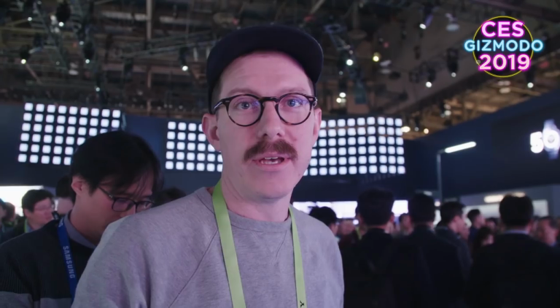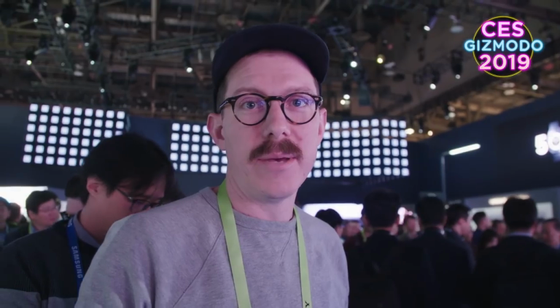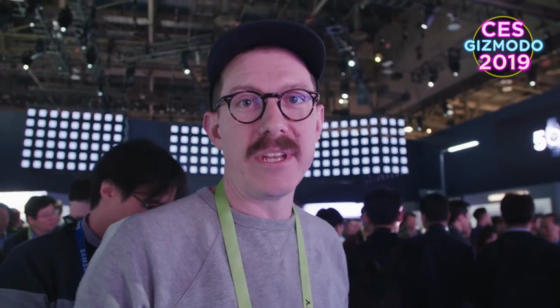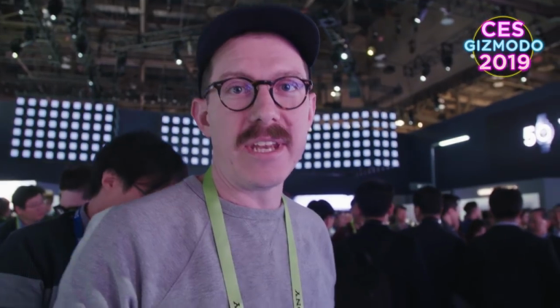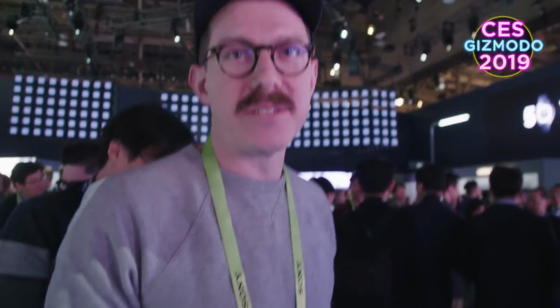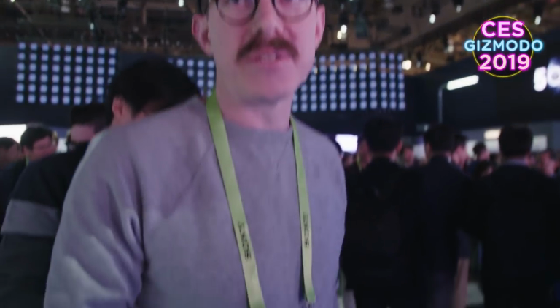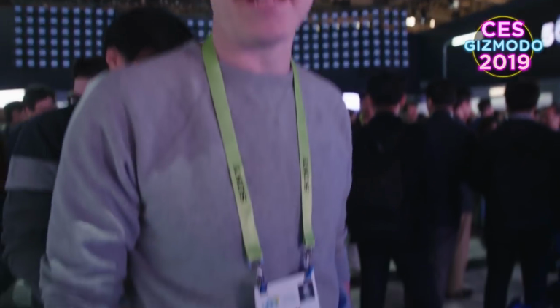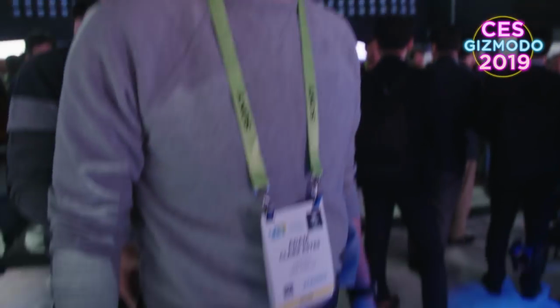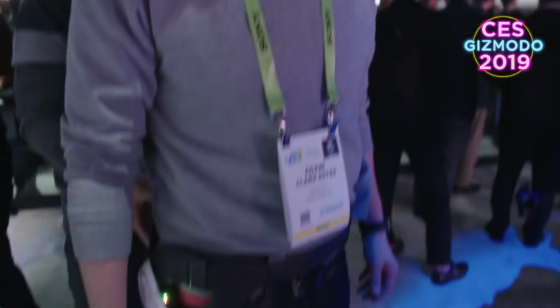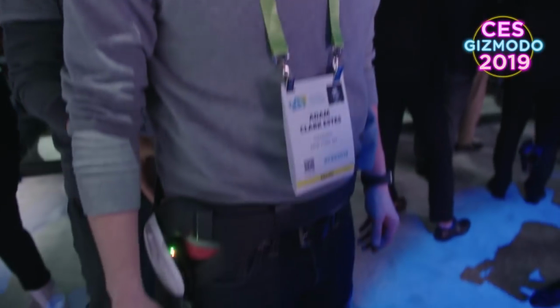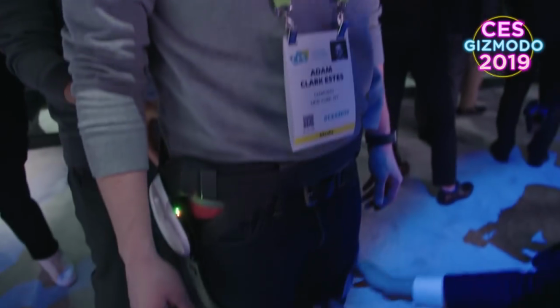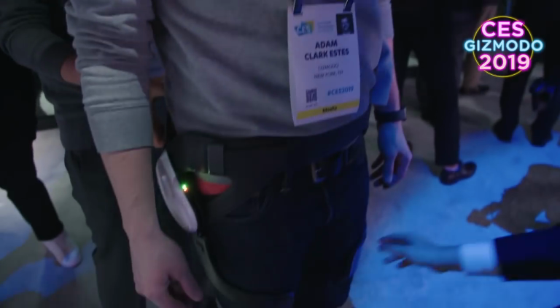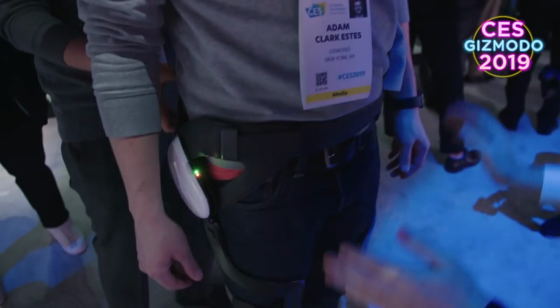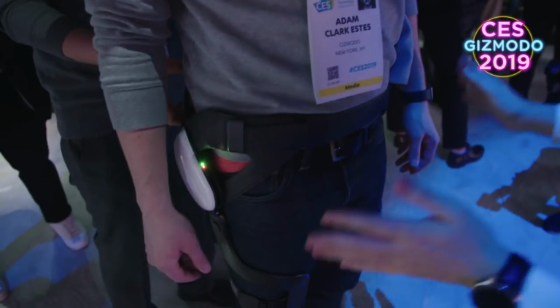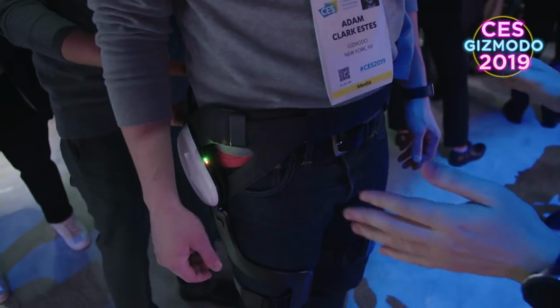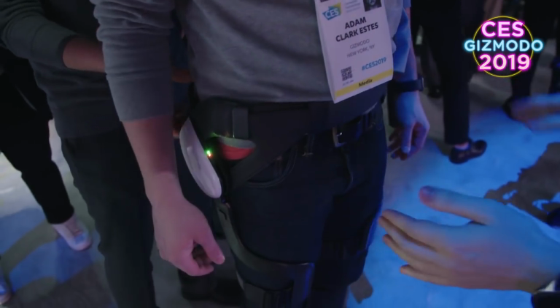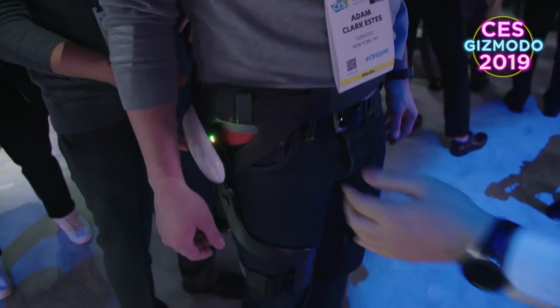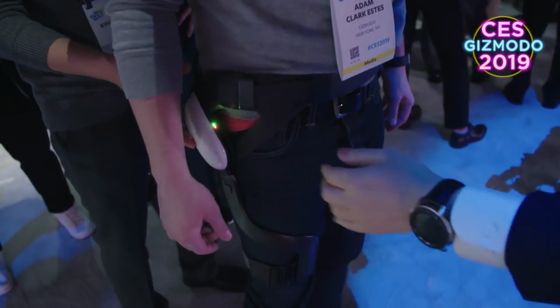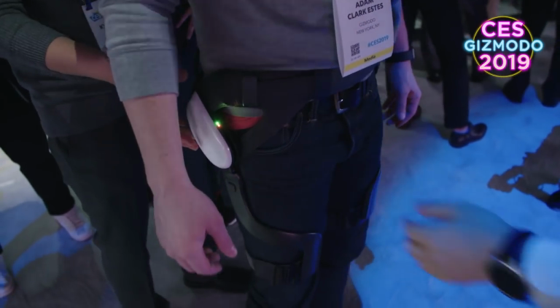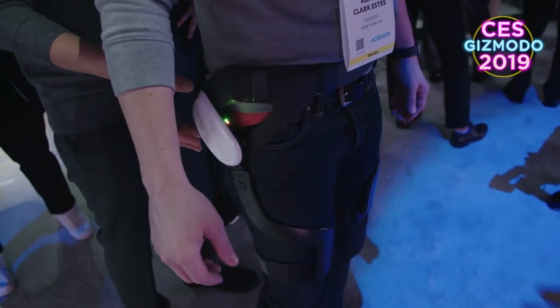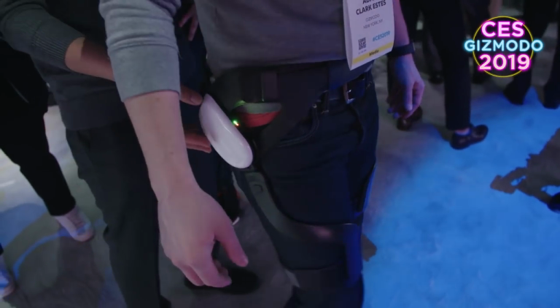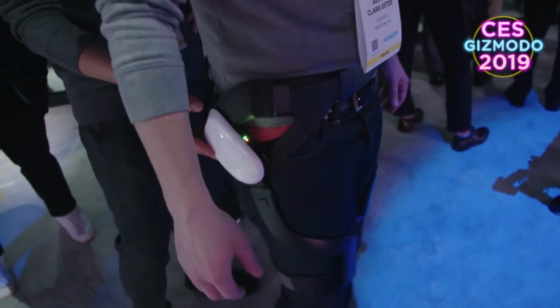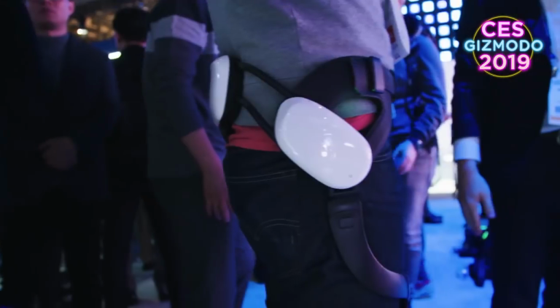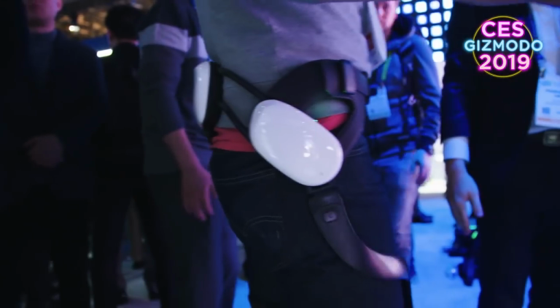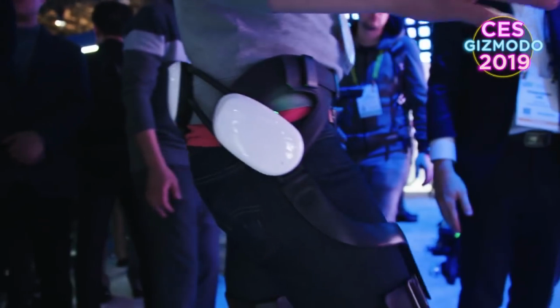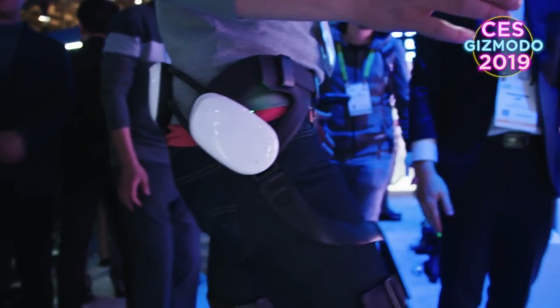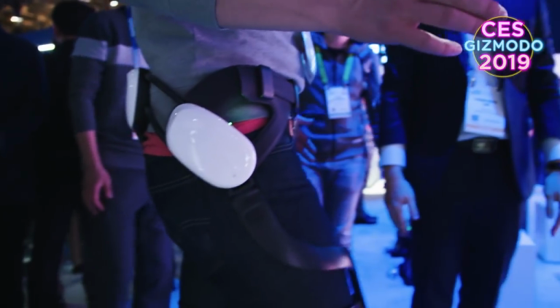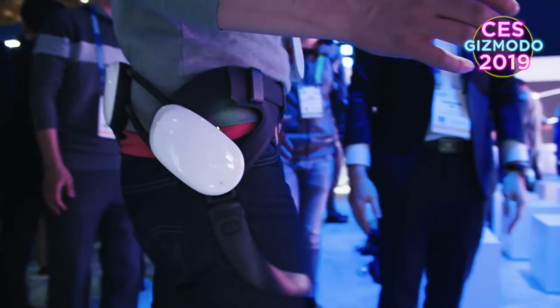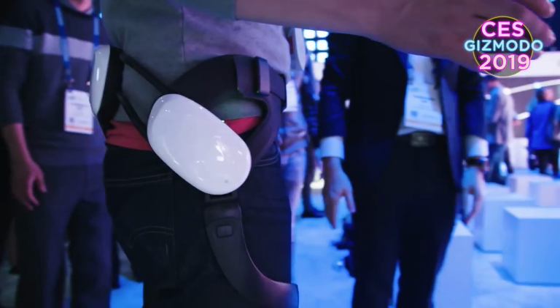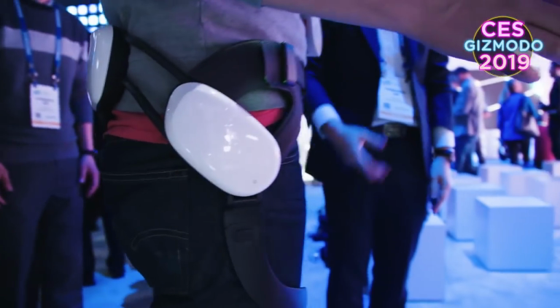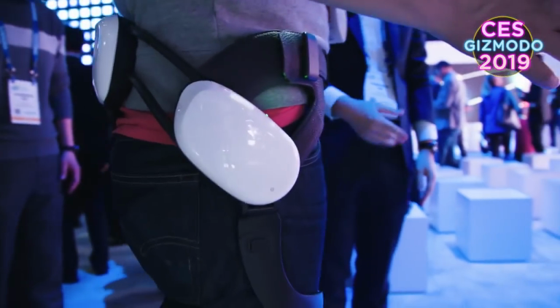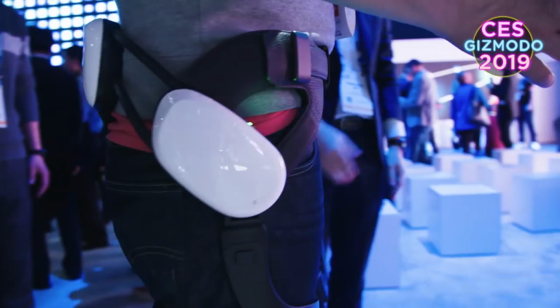Getting an exoskeleton put on me. Let's go! Just walk? Yeah, just walk.